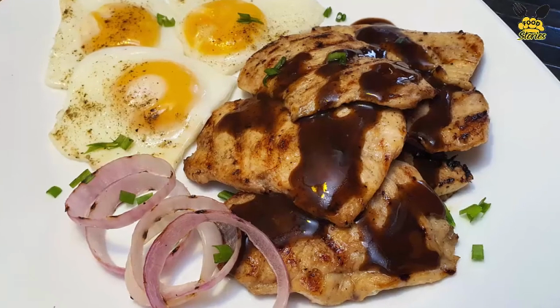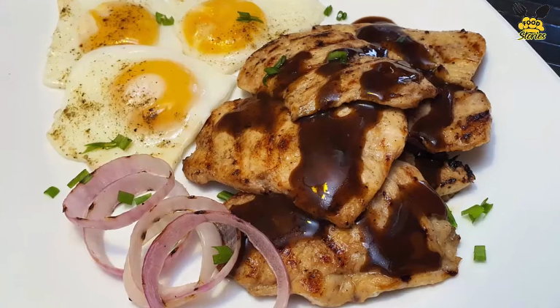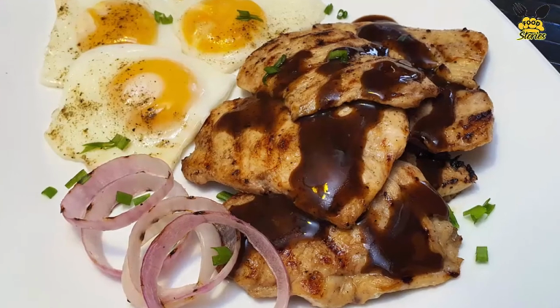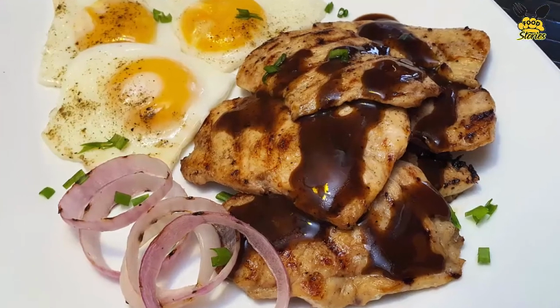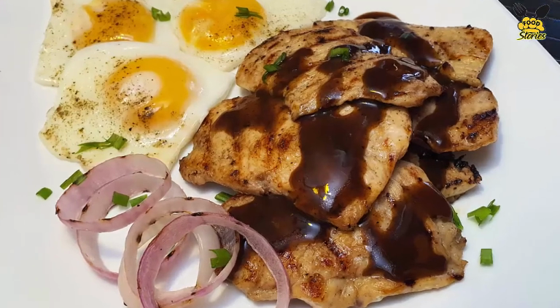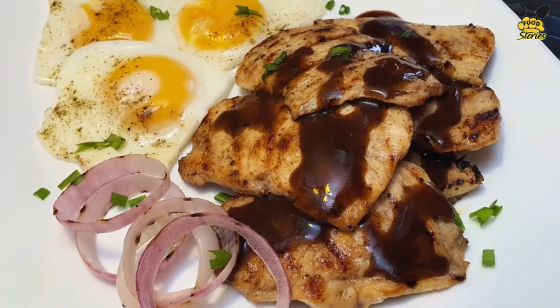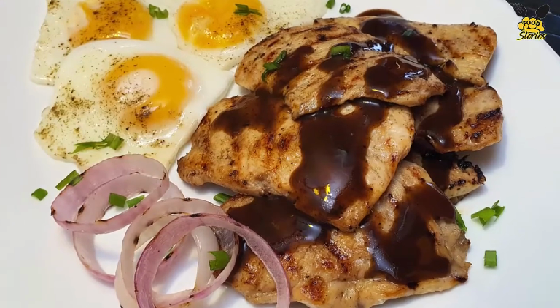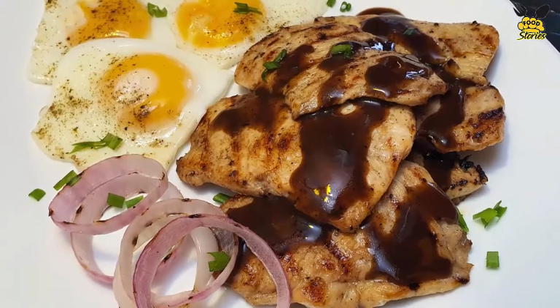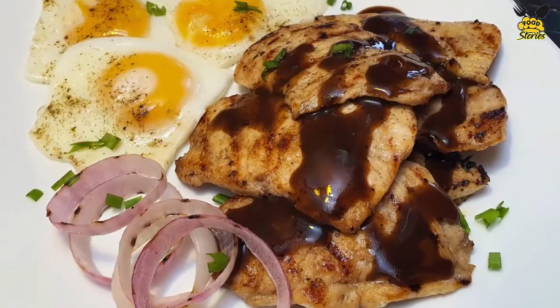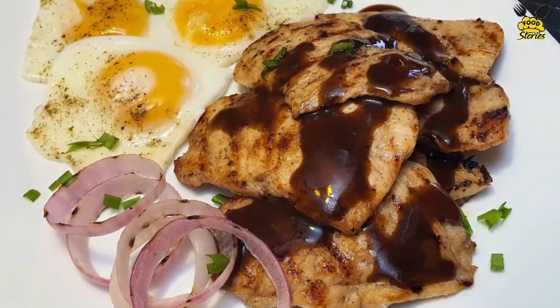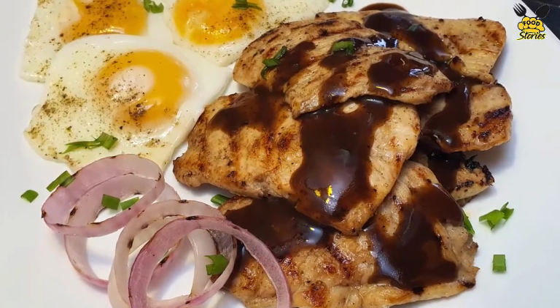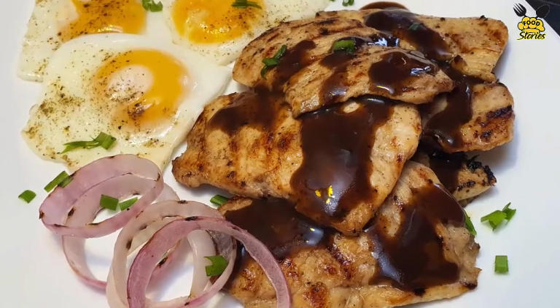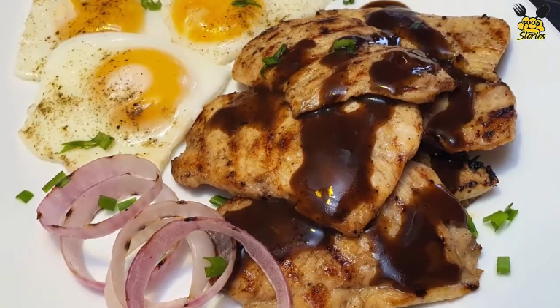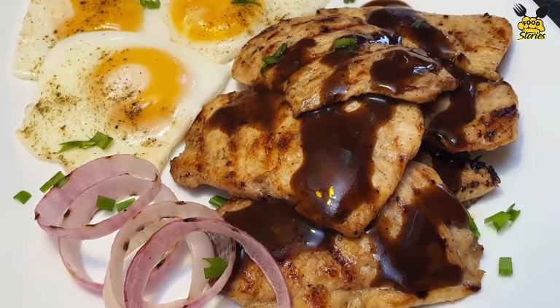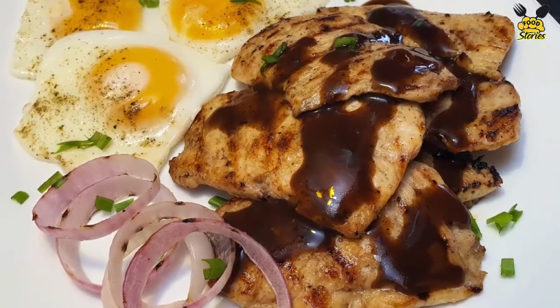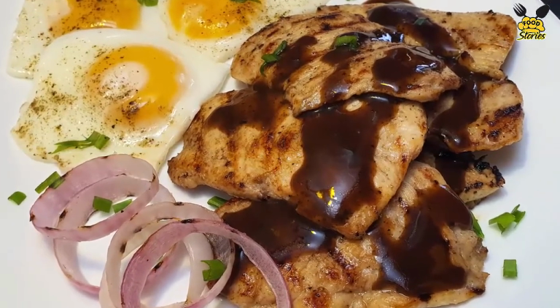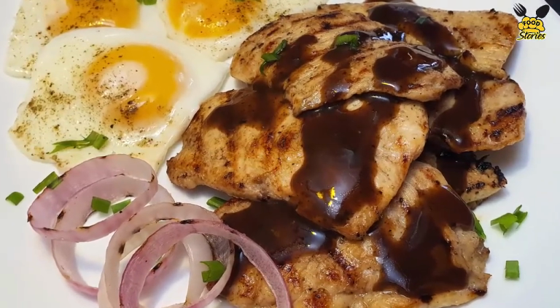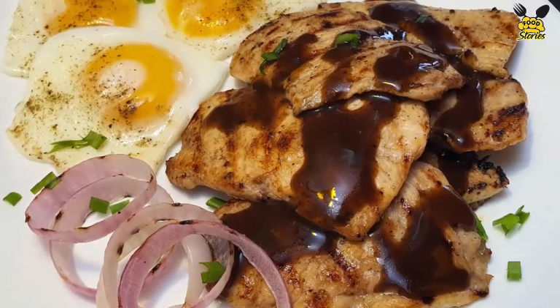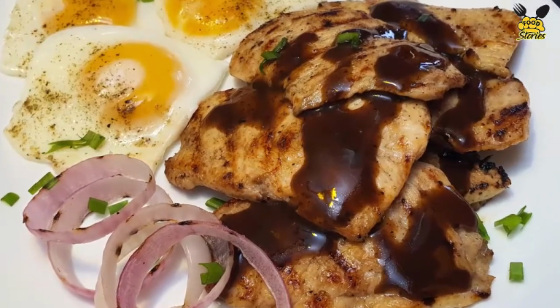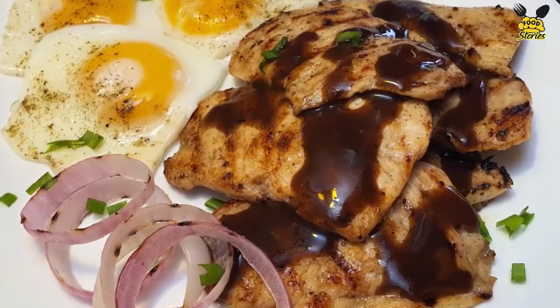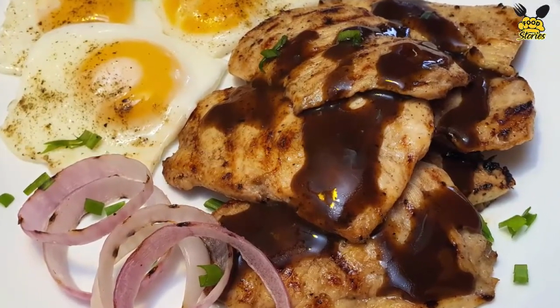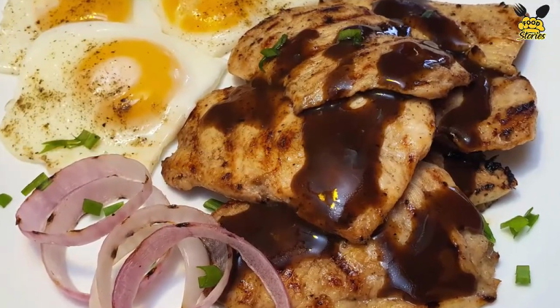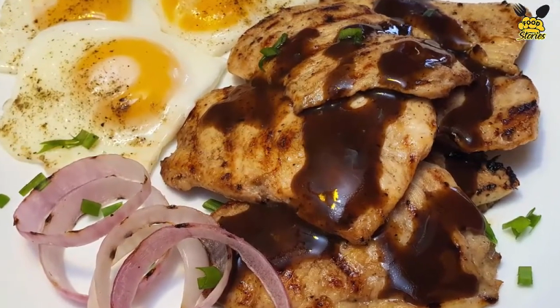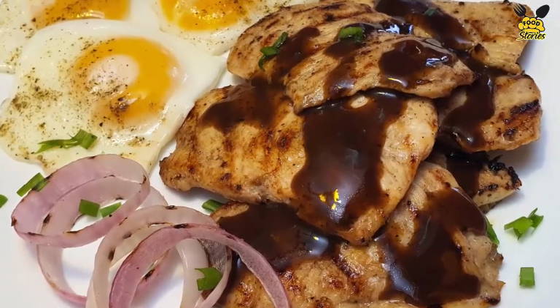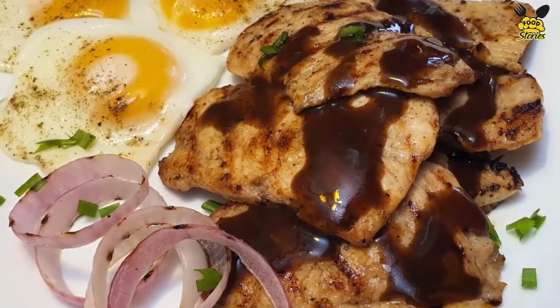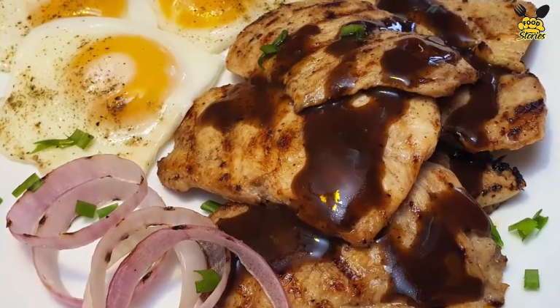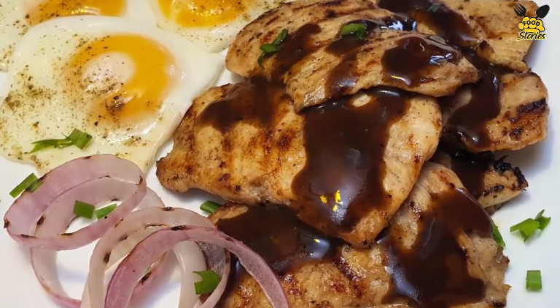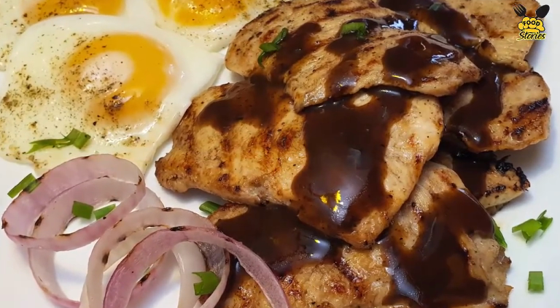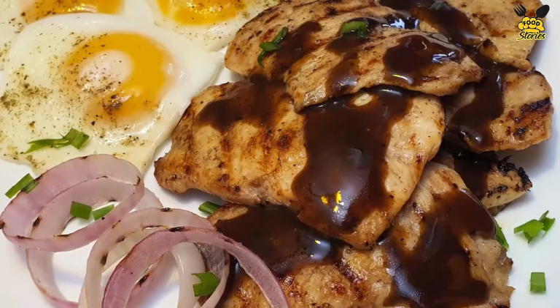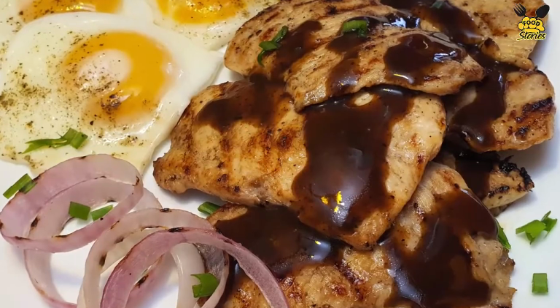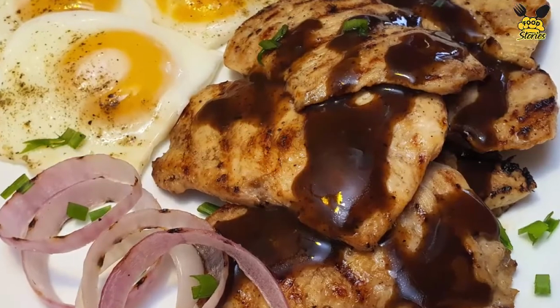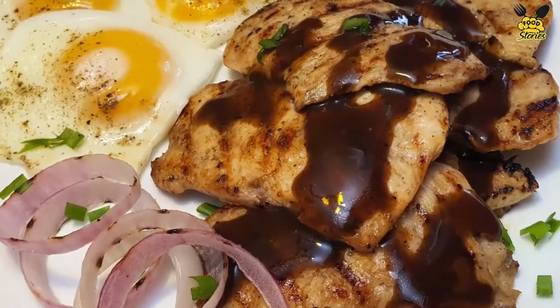Hi everyone, welcome to Food Stories. In this video, I'm going to share a very yummy recipe of chicken steaks with fried eggs.